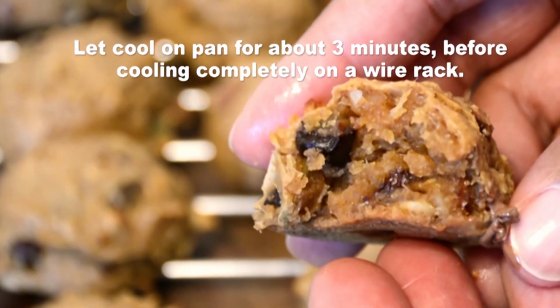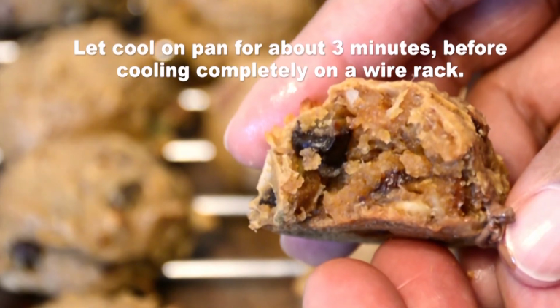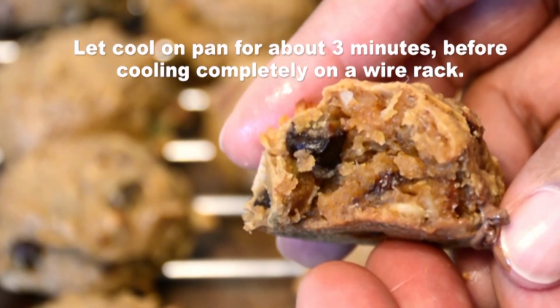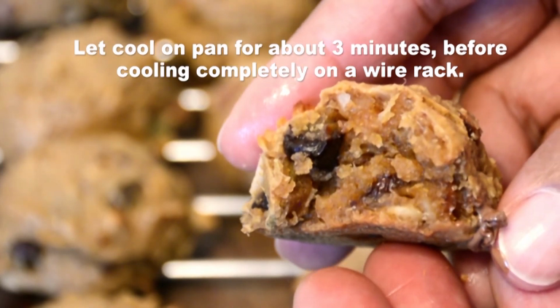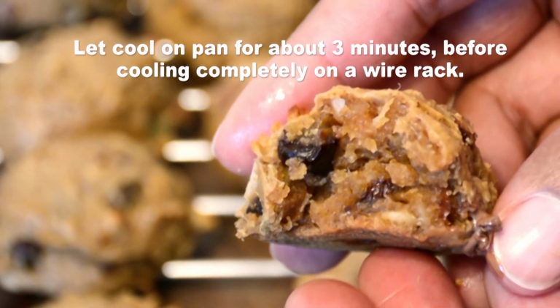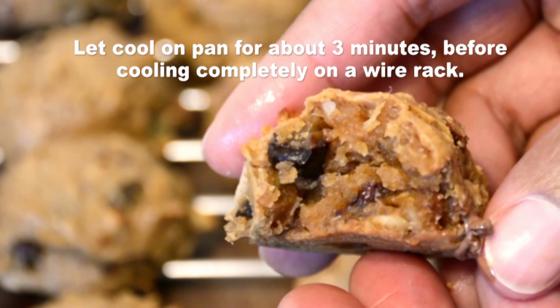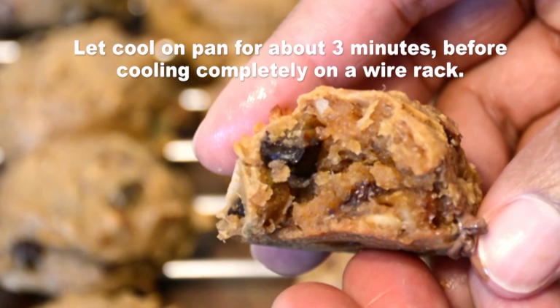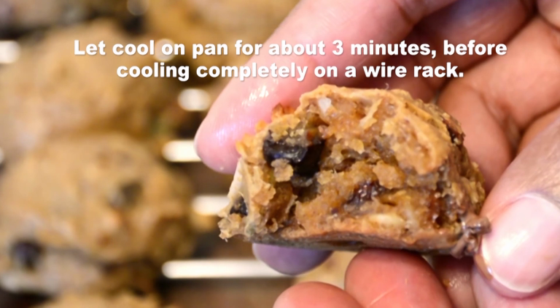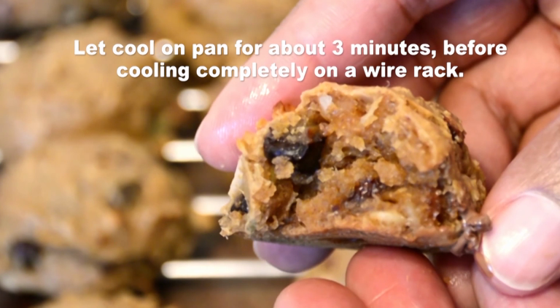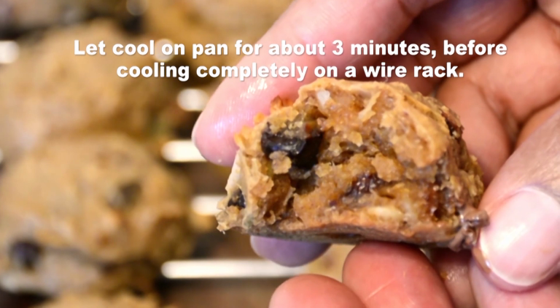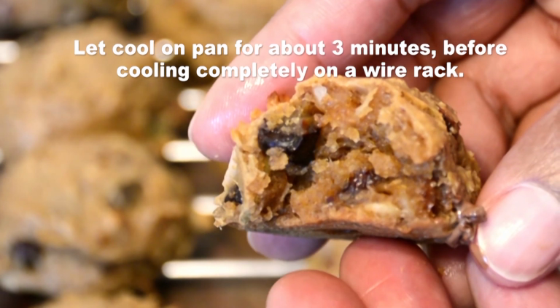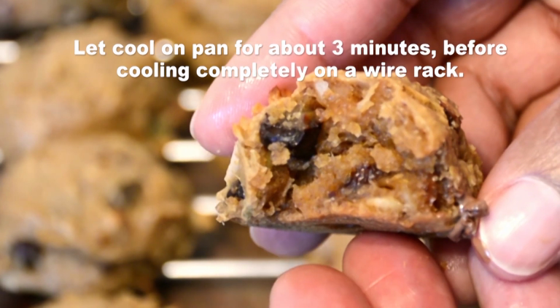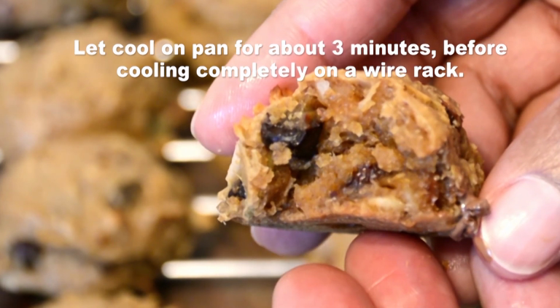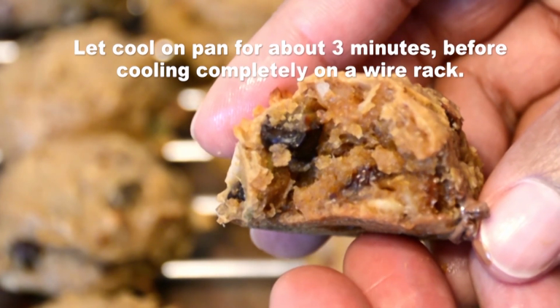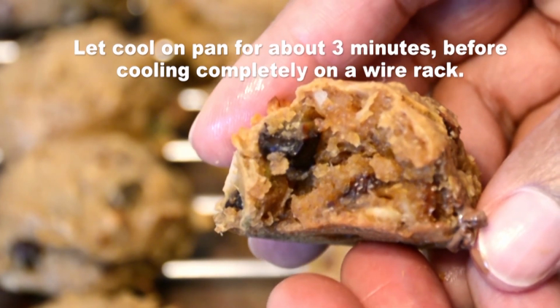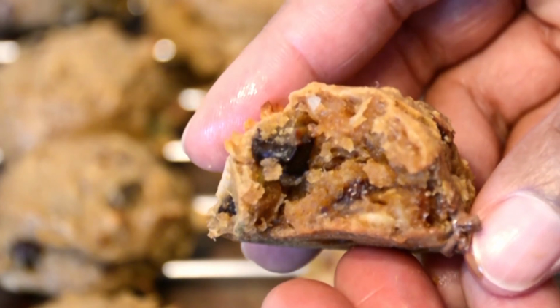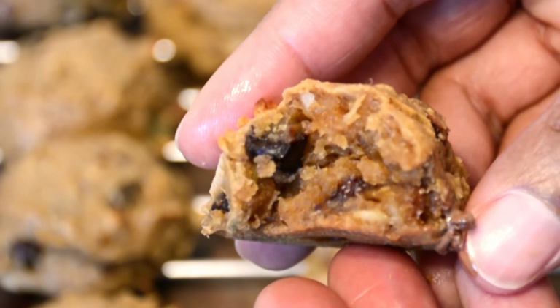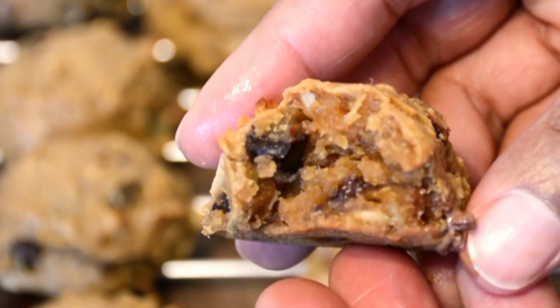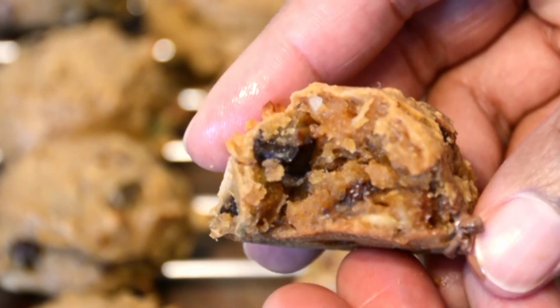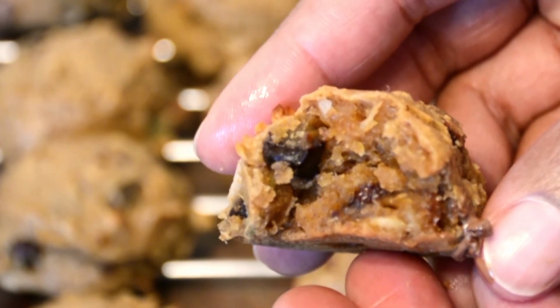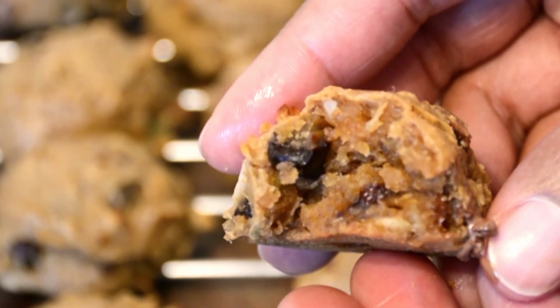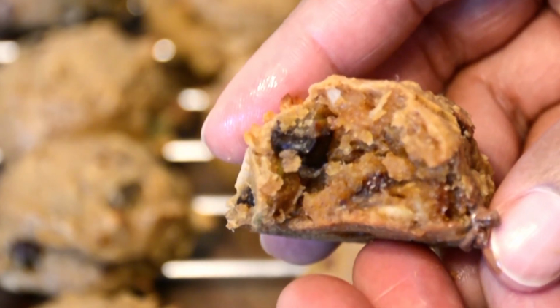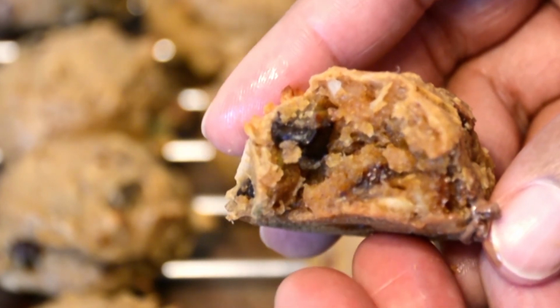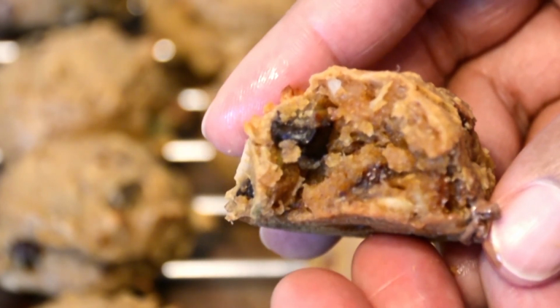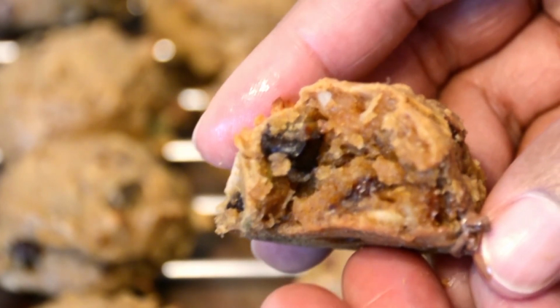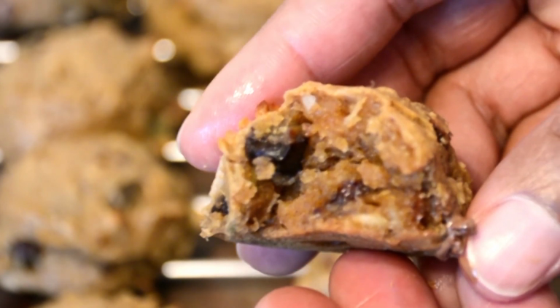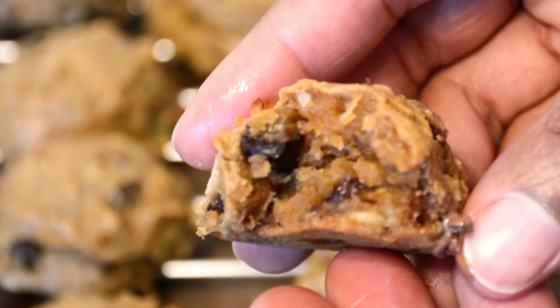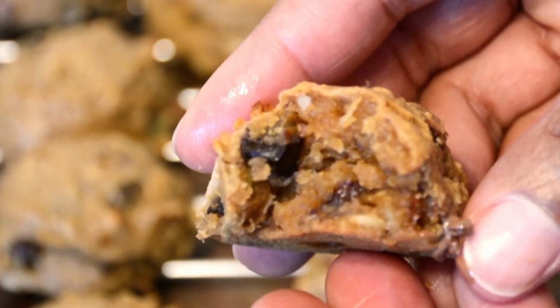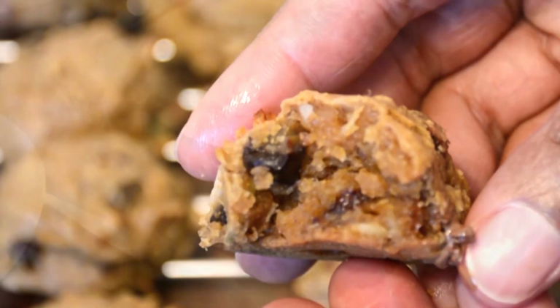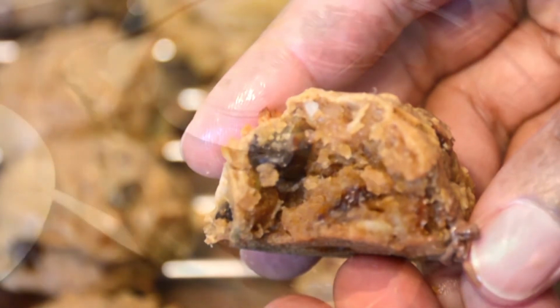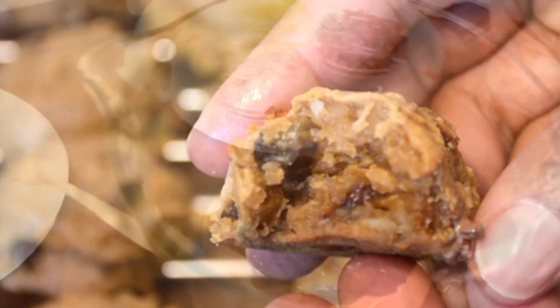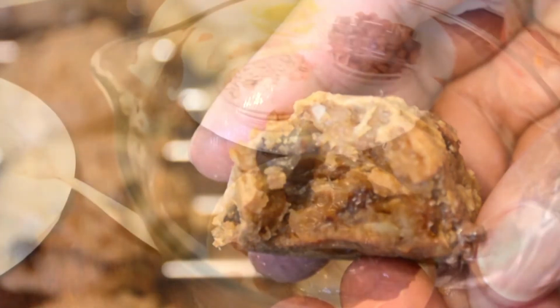You can enjoy these warm or store them in an airtight container. You can freeze them for up to about two months.